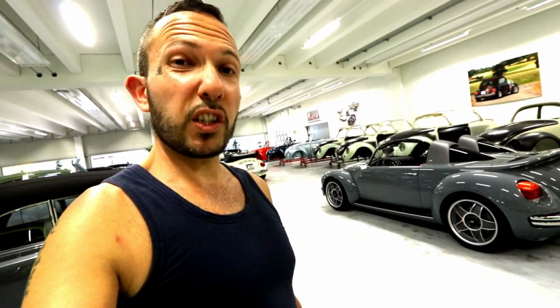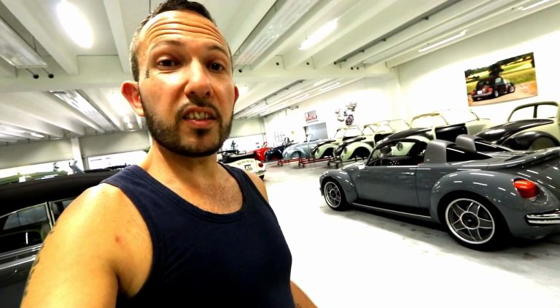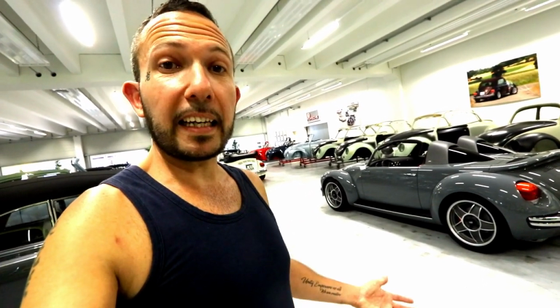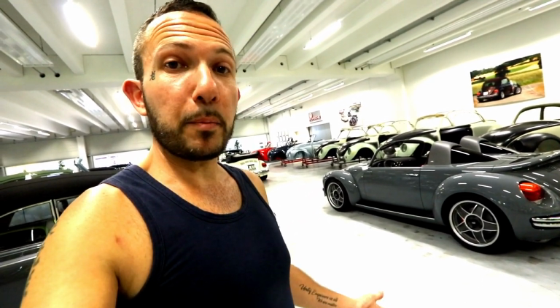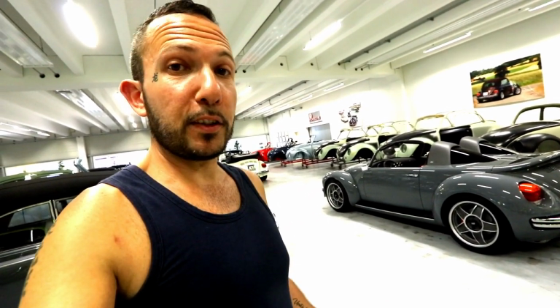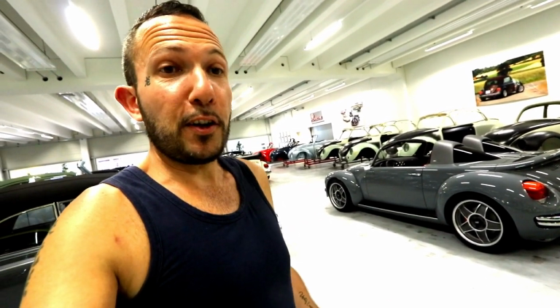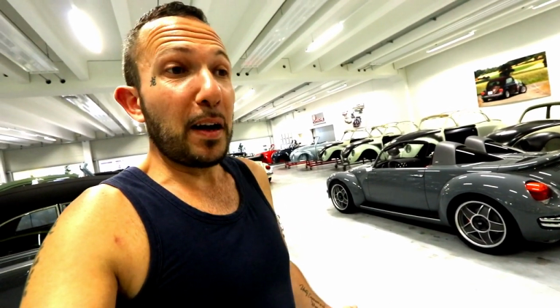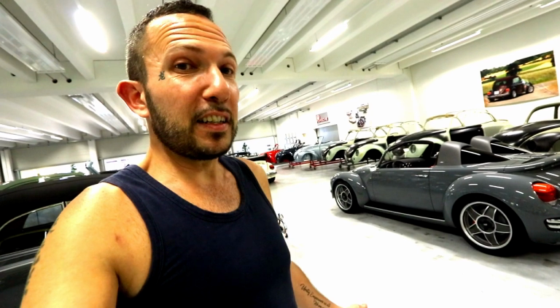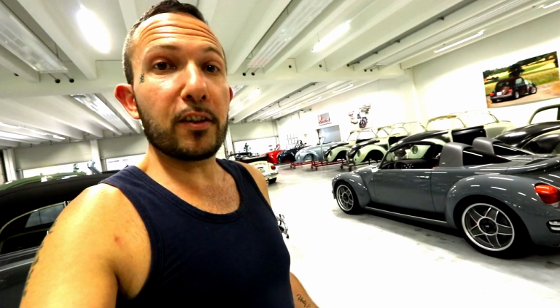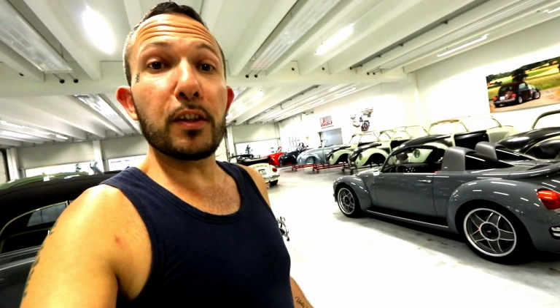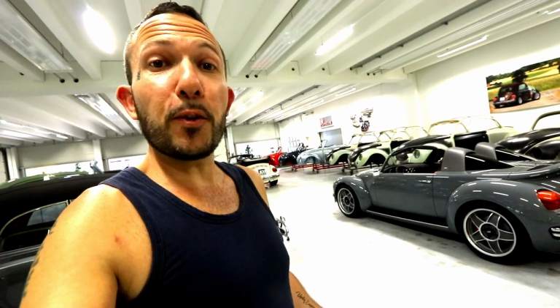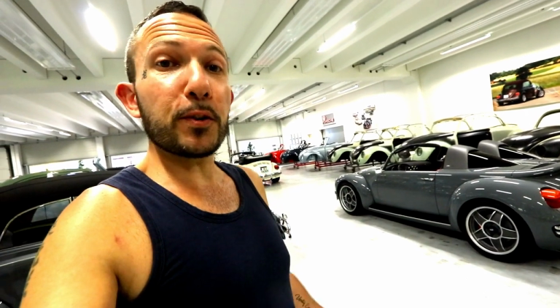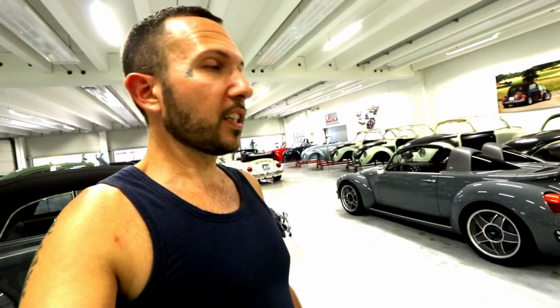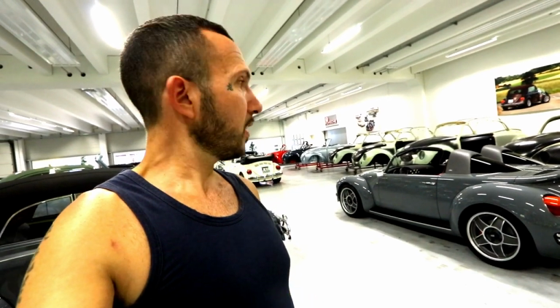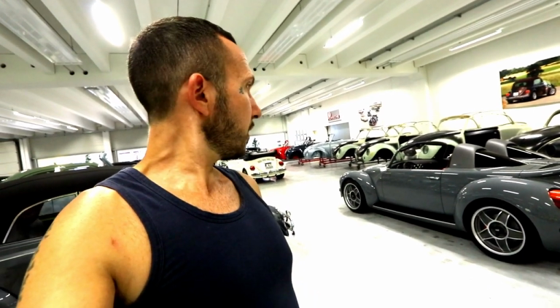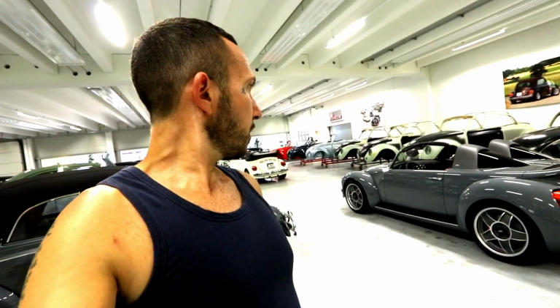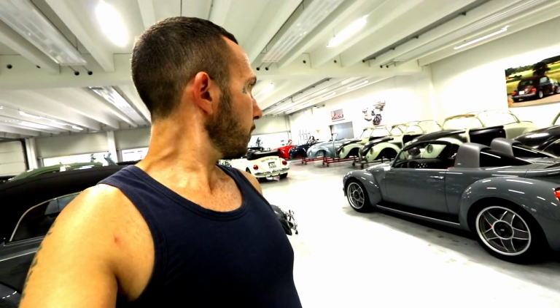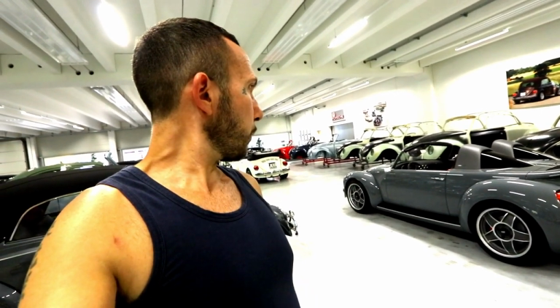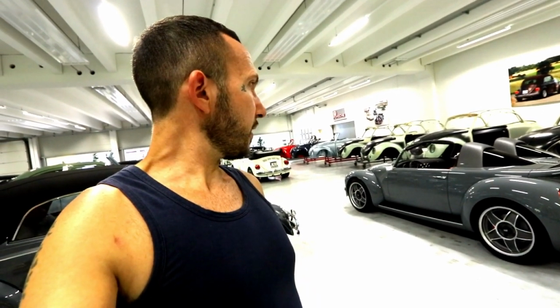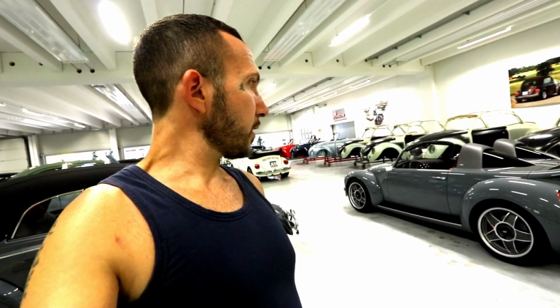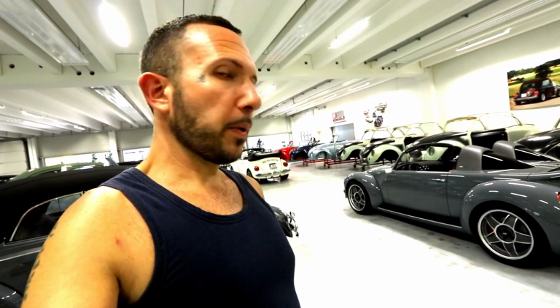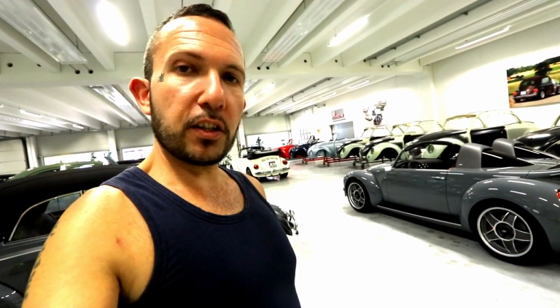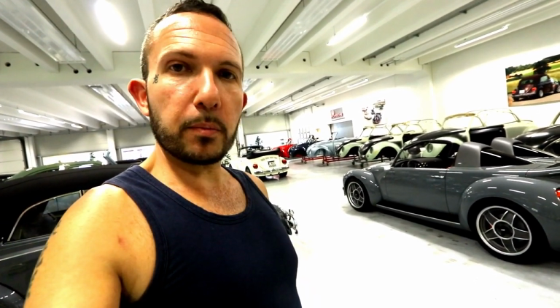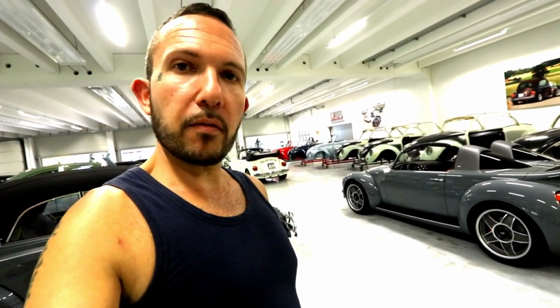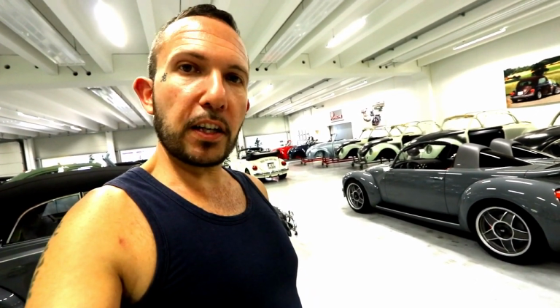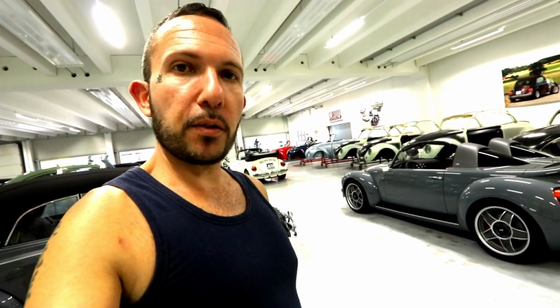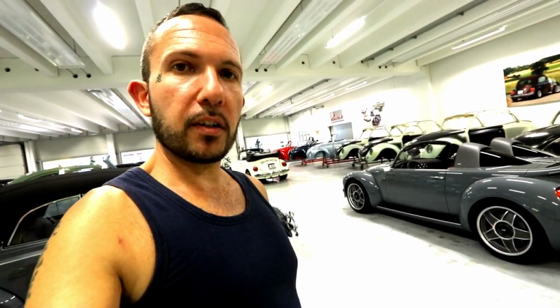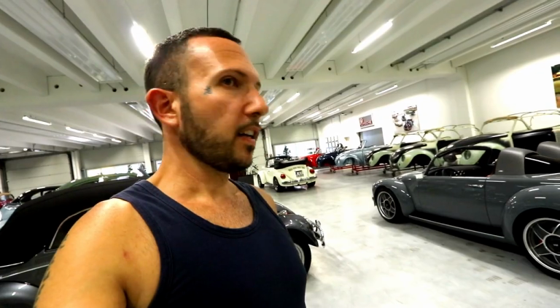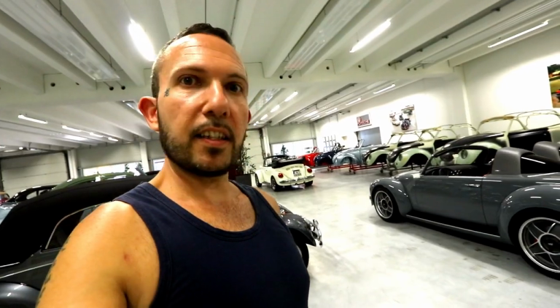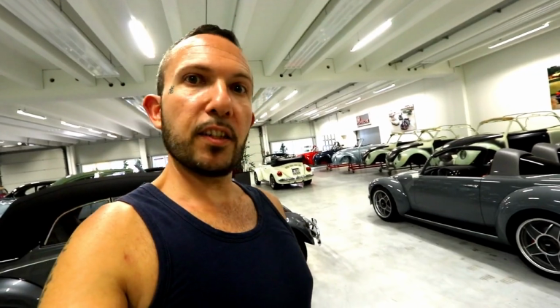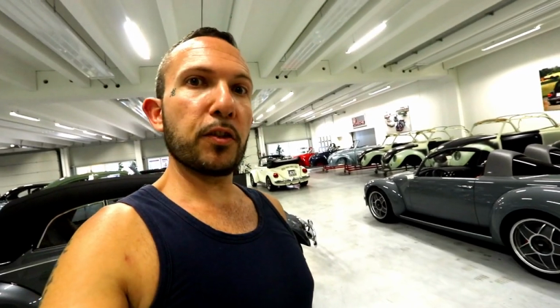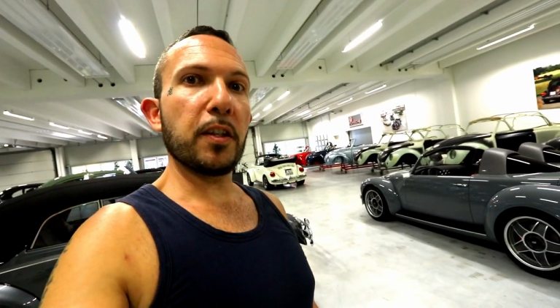We just can't take it out because it's got no engine, can't open the doors, but we're going to take some pictures and a bit of video. Let's continue shooting.